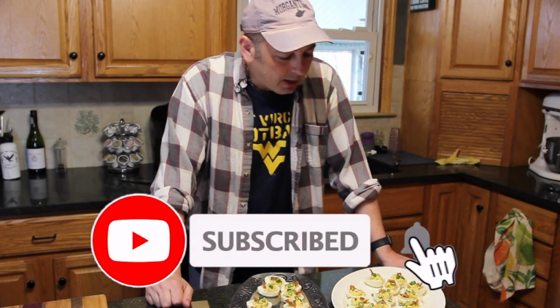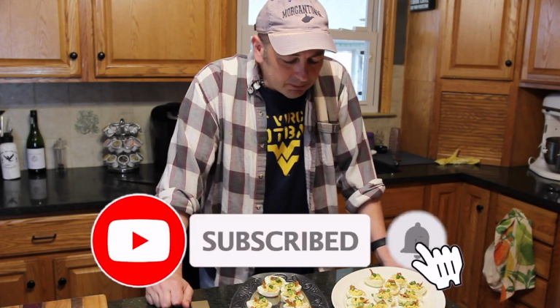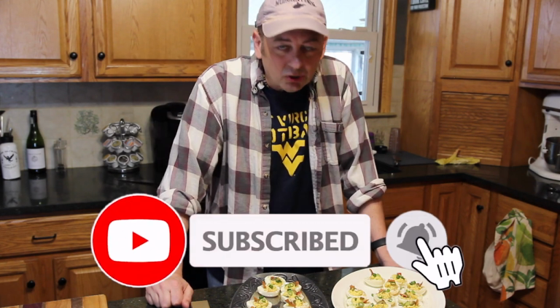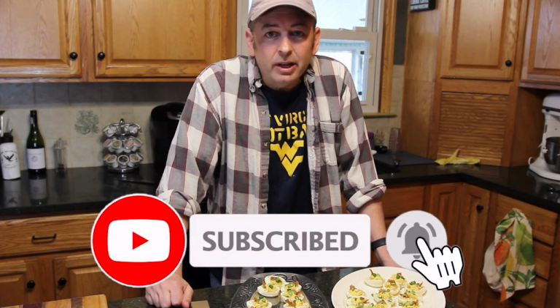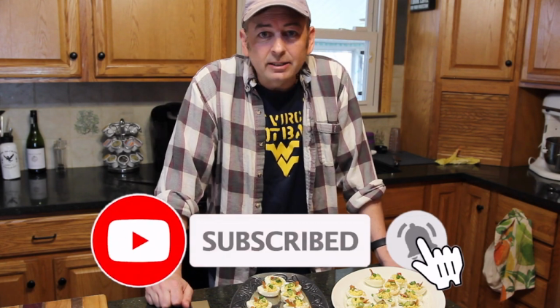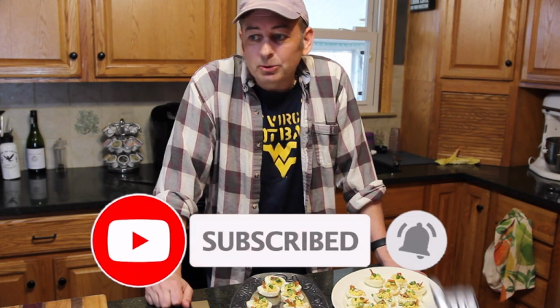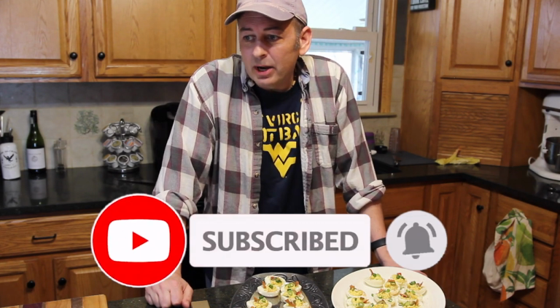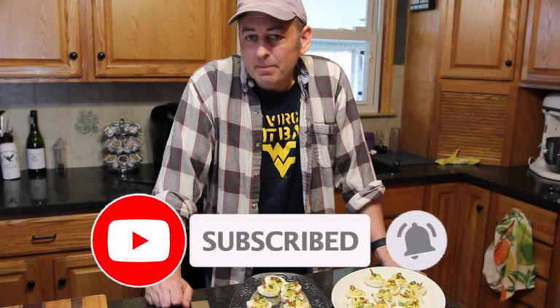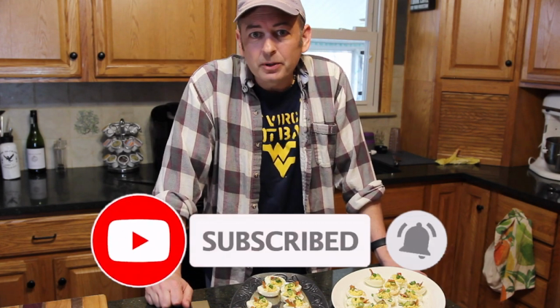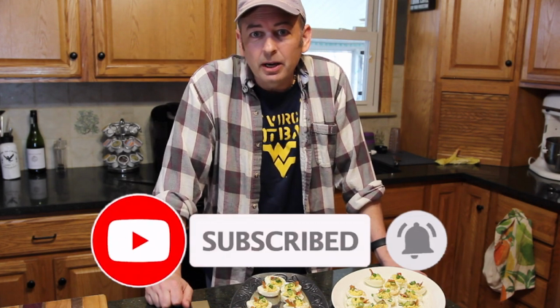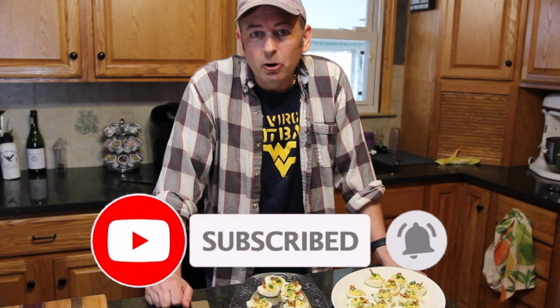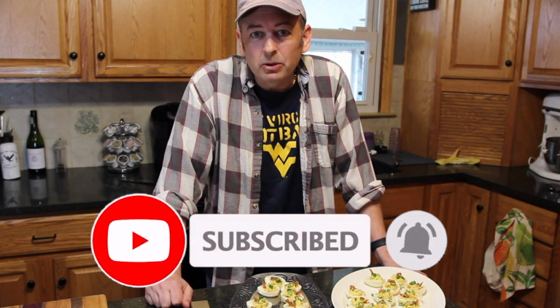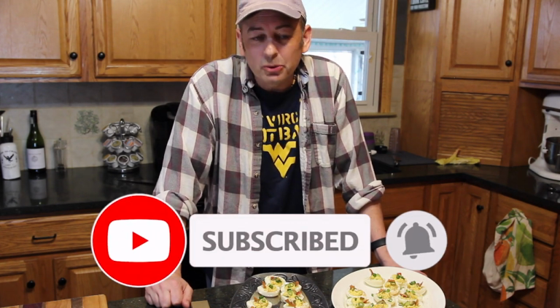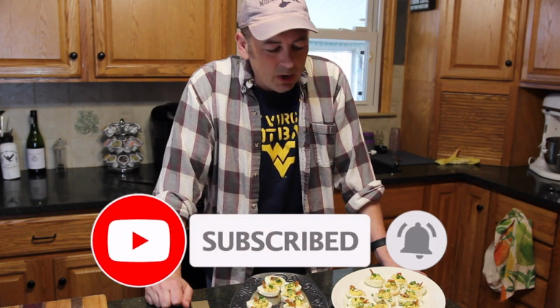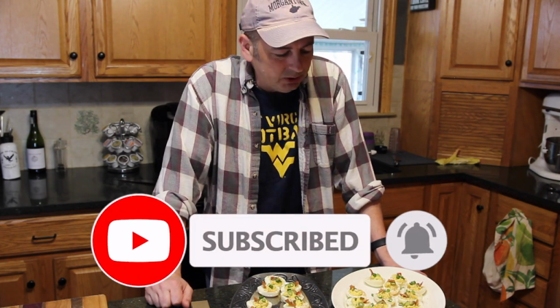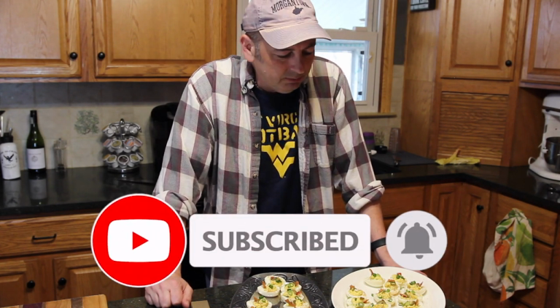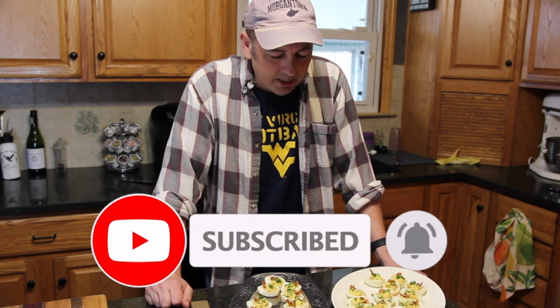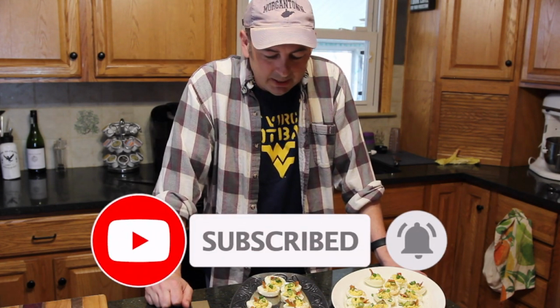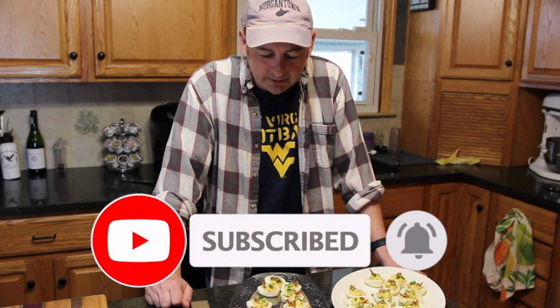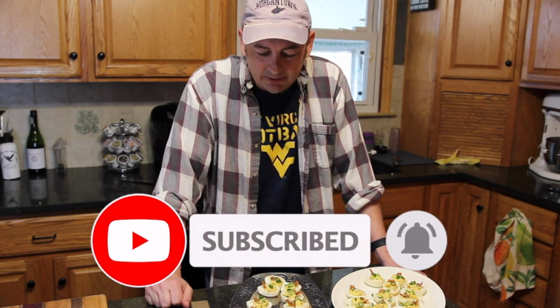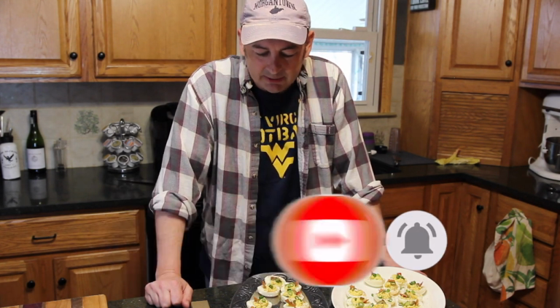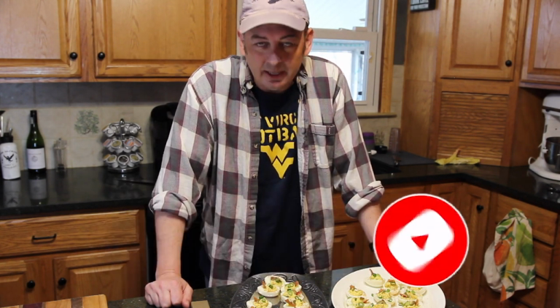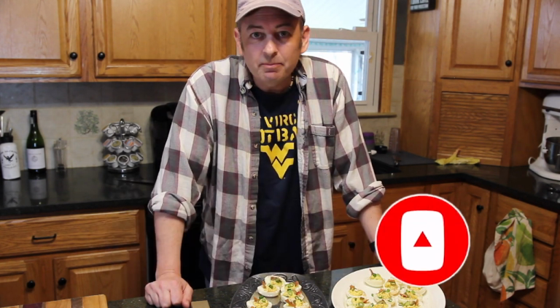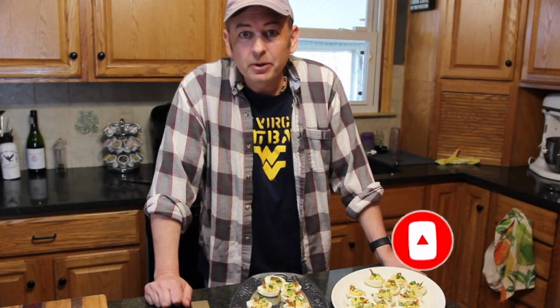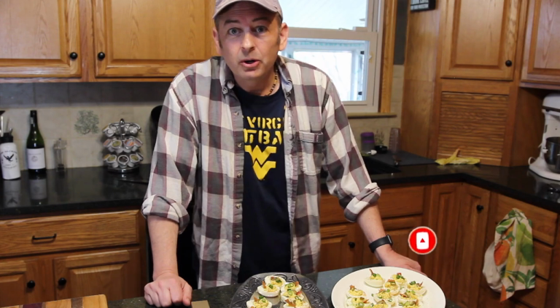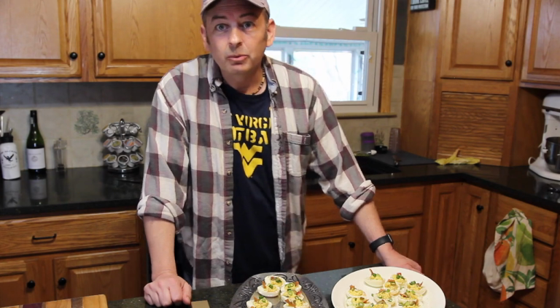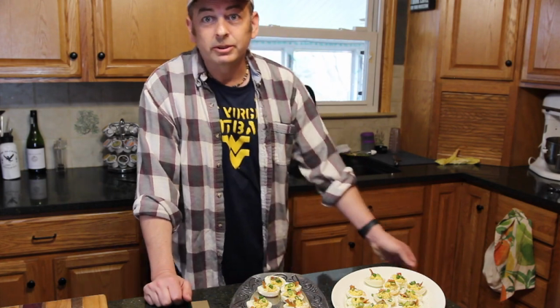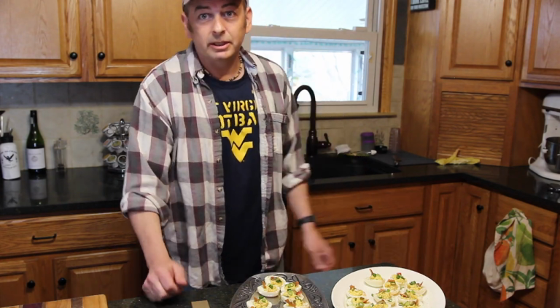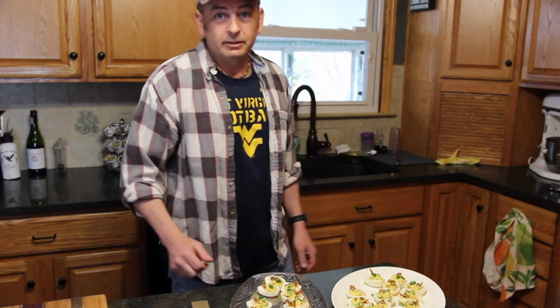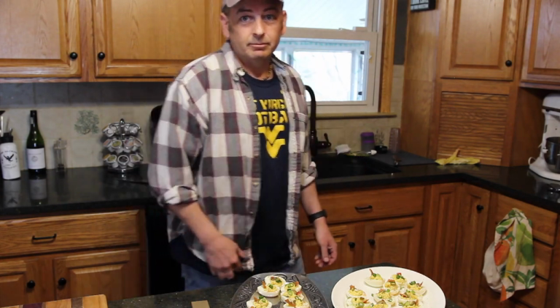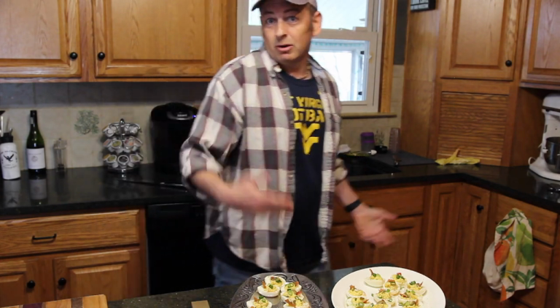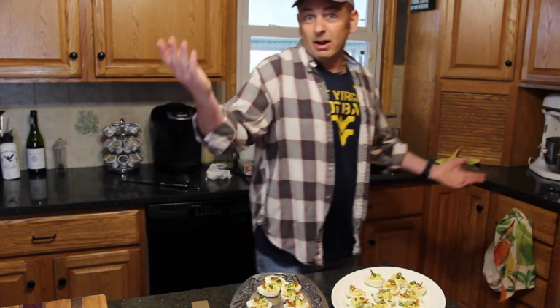Be sure to like and subscribe. I hope you enjoyed watching, and until next time, we'll see you around.